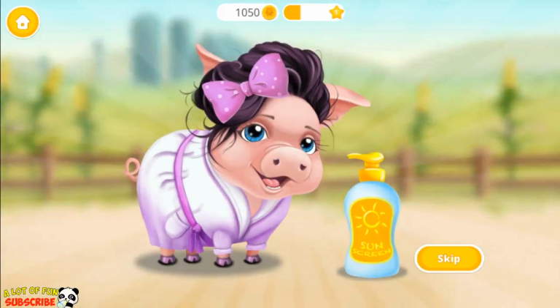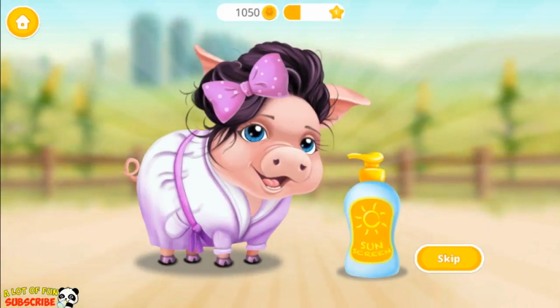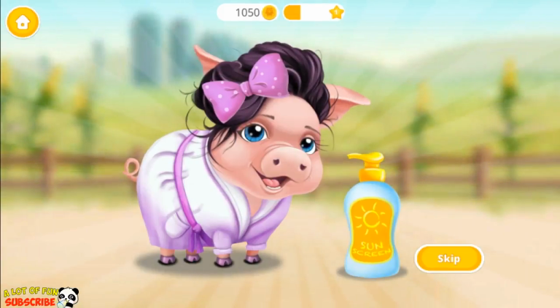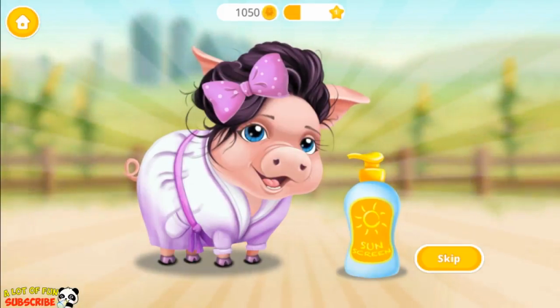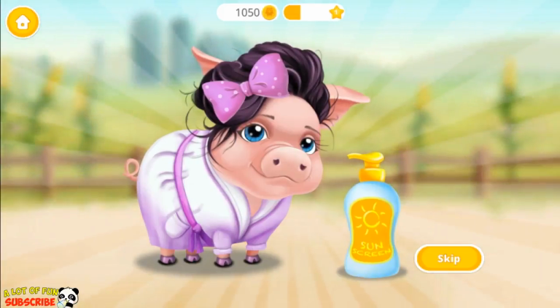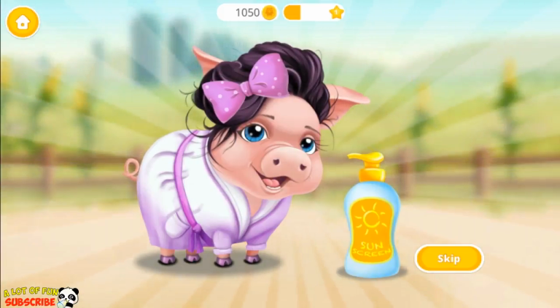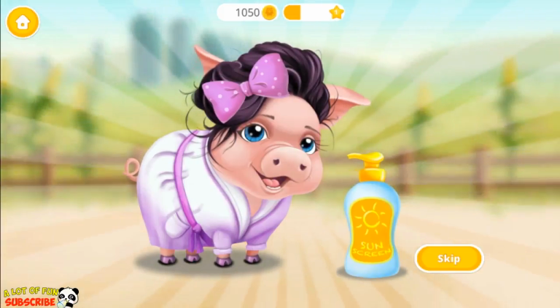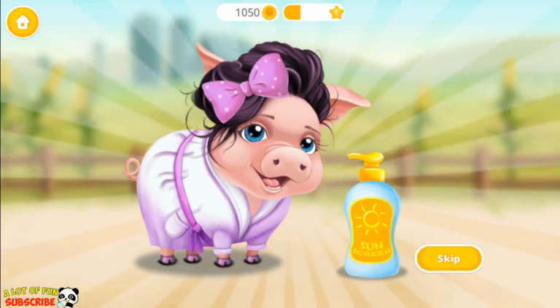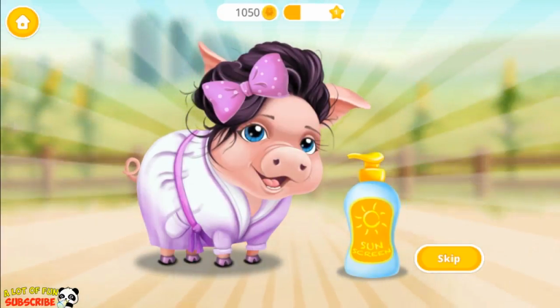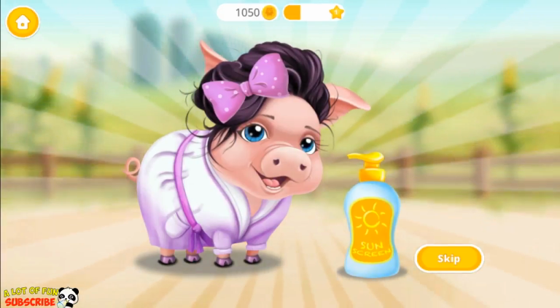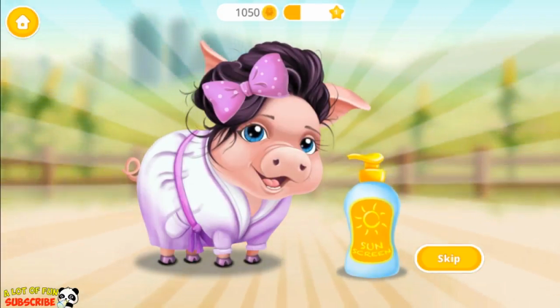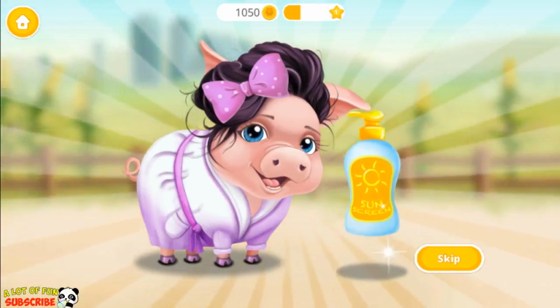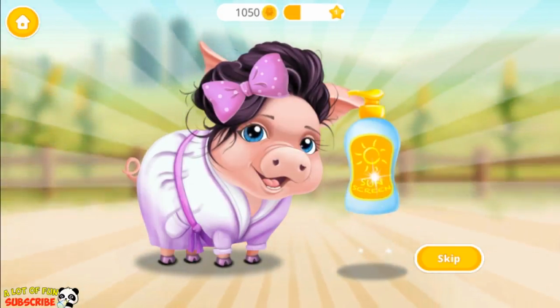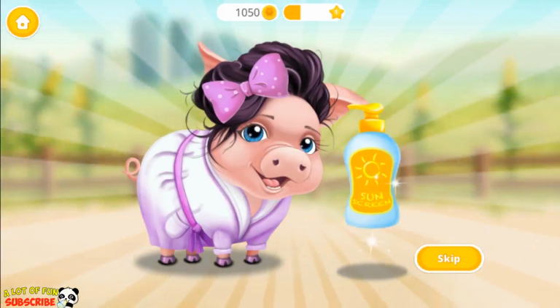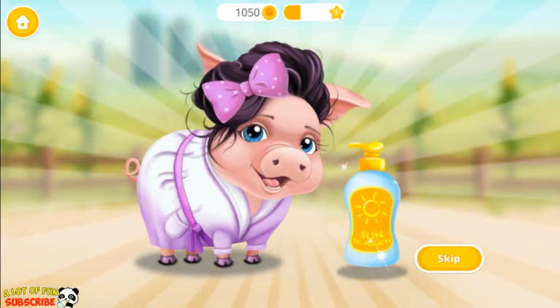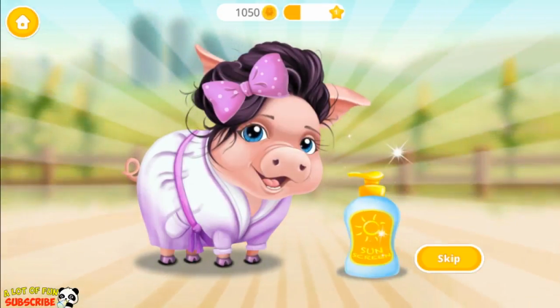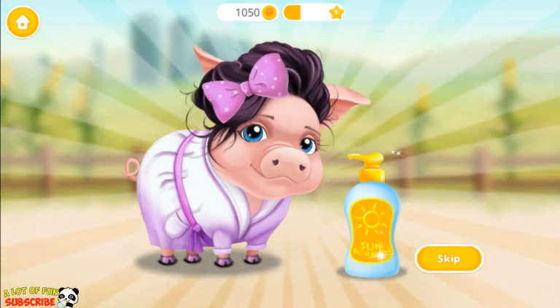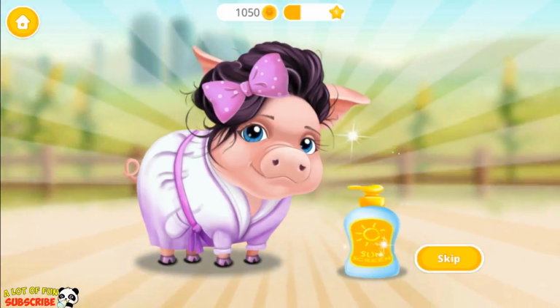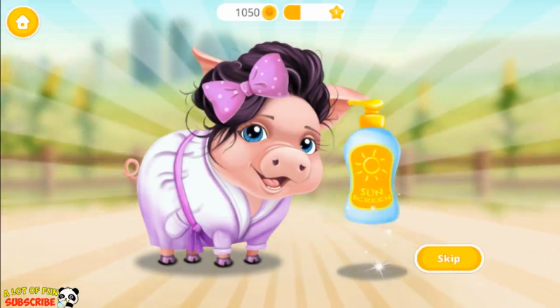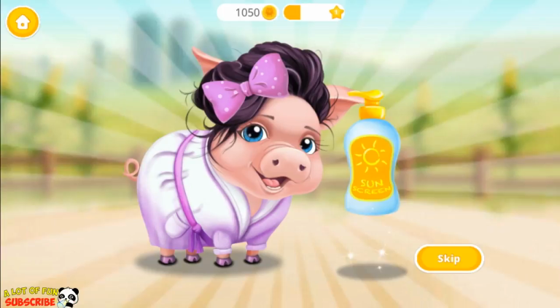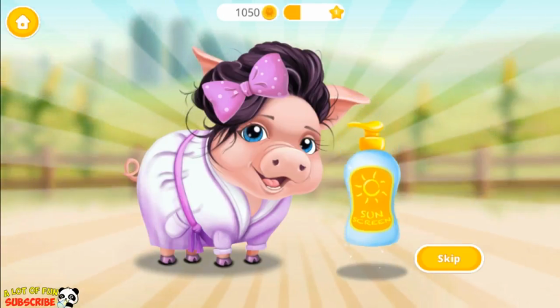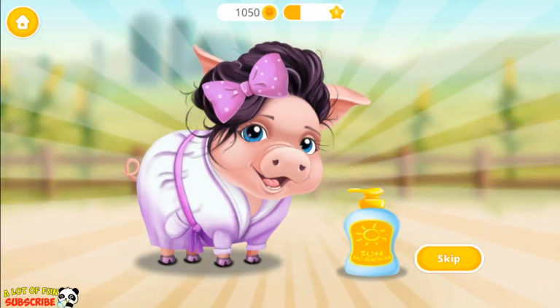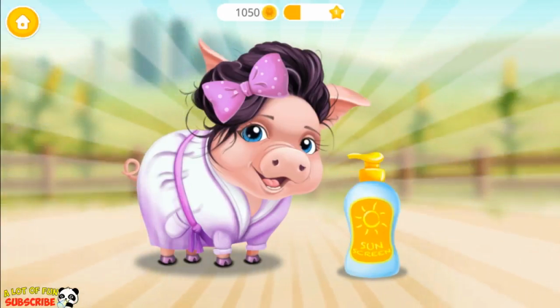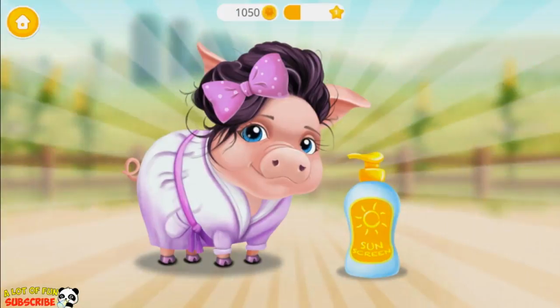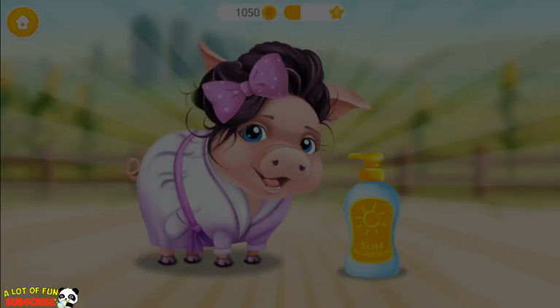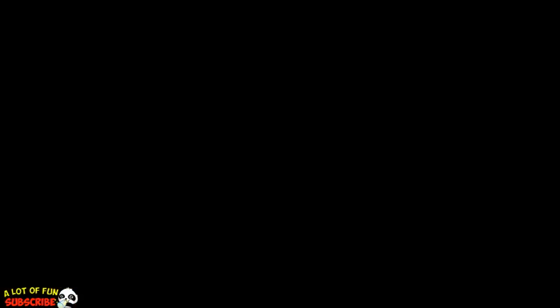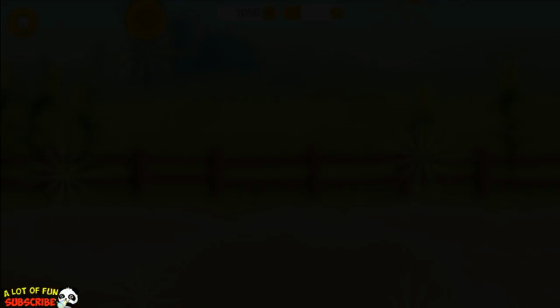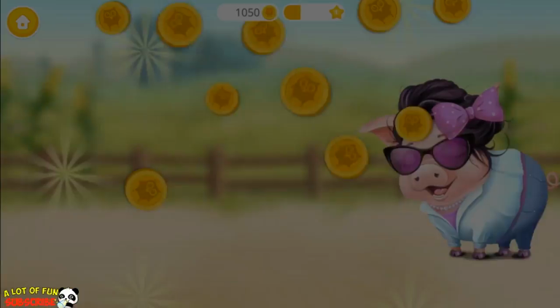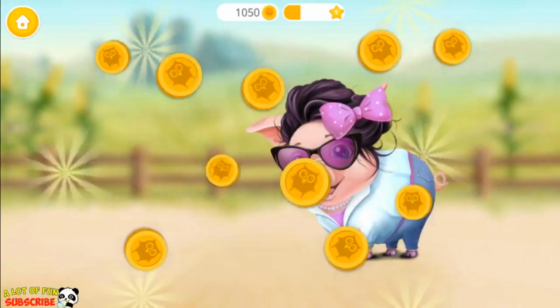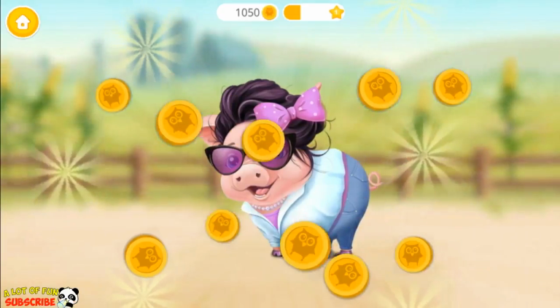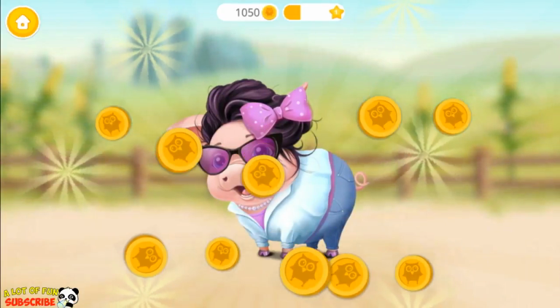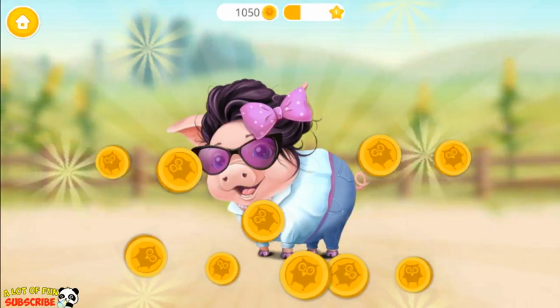Yay! Good job! Mrs. Pigsley's skin looks great. Yay!